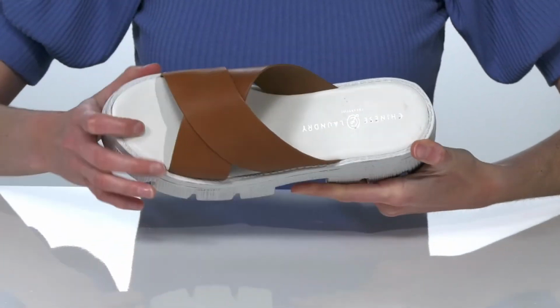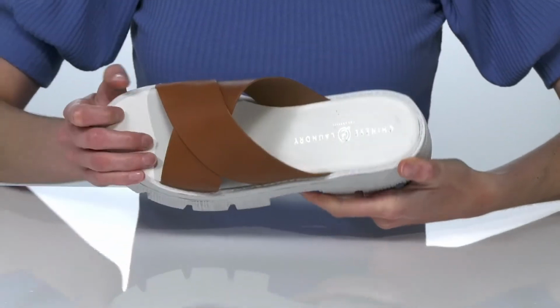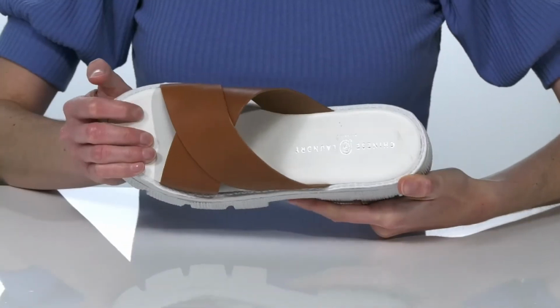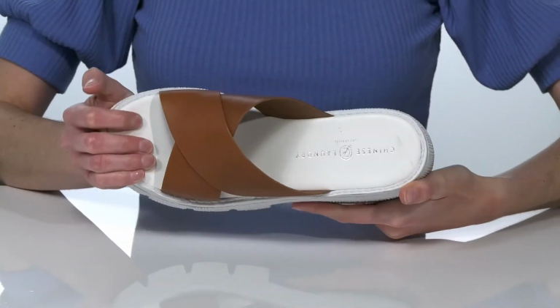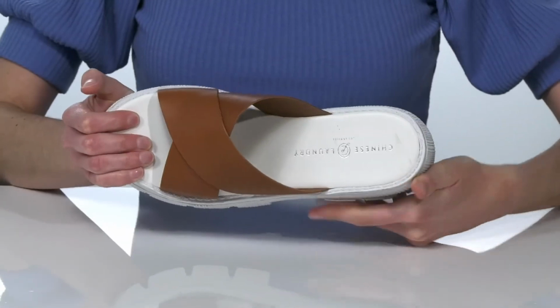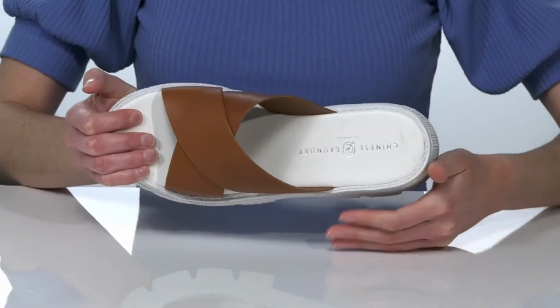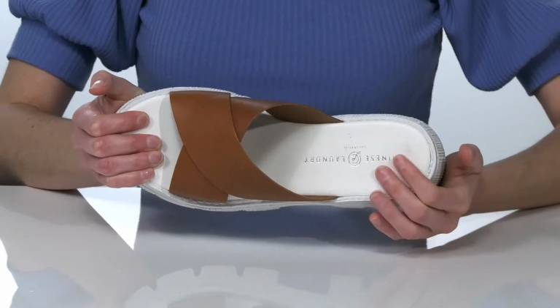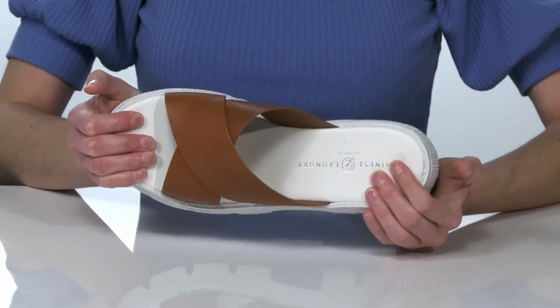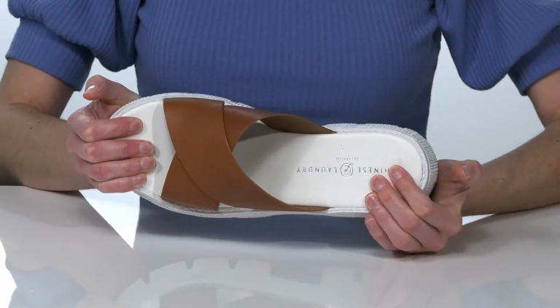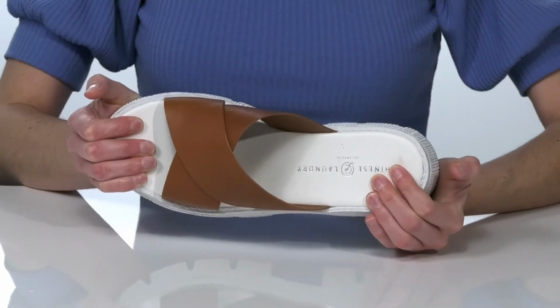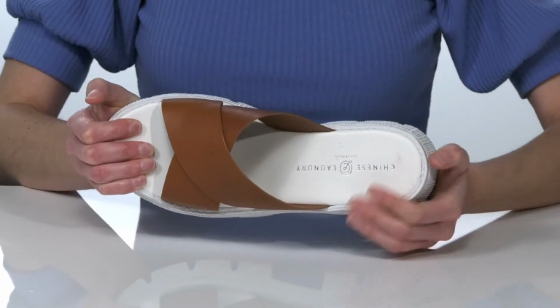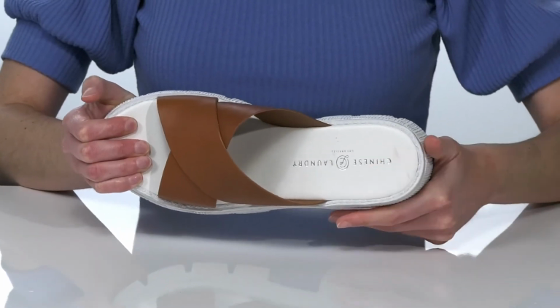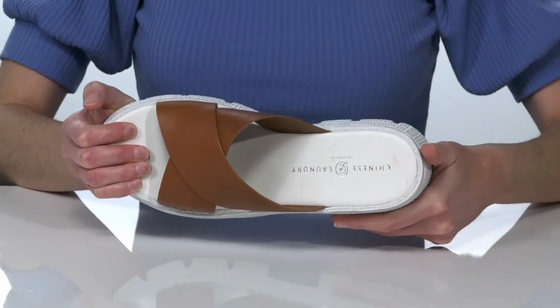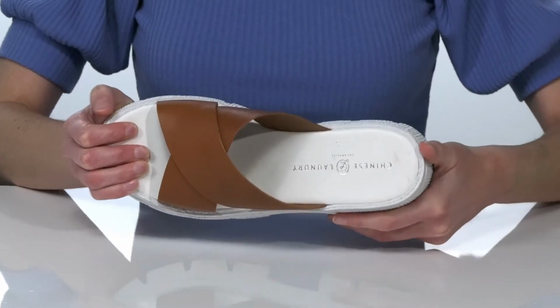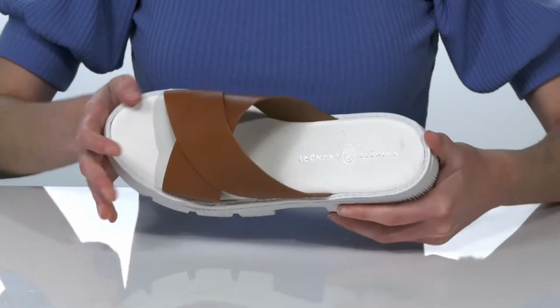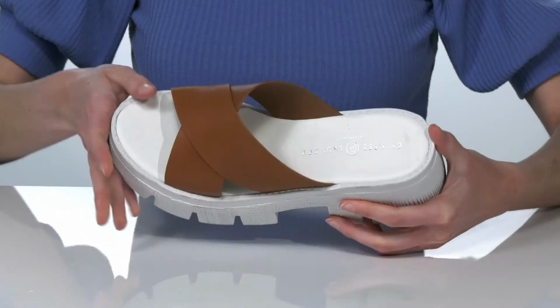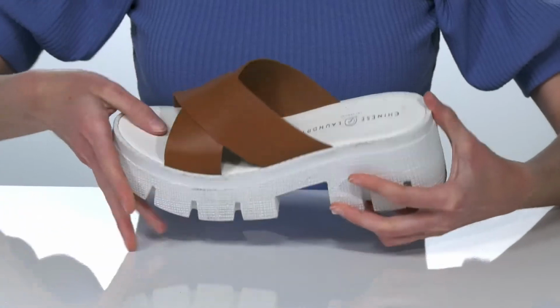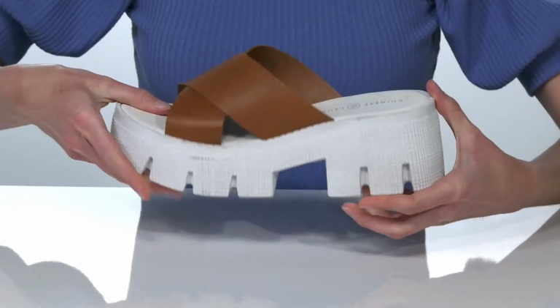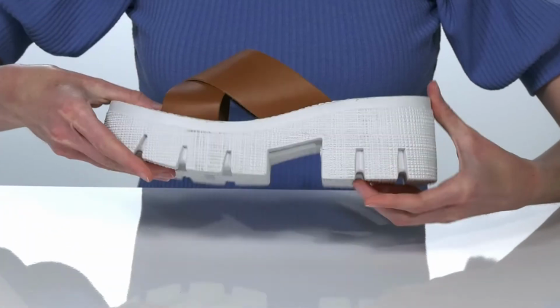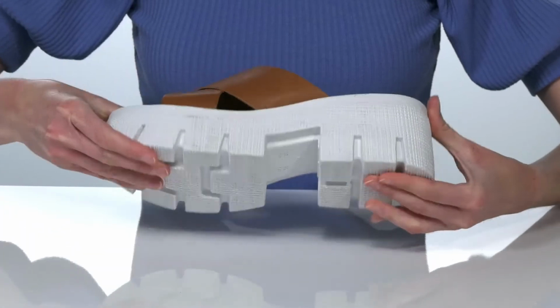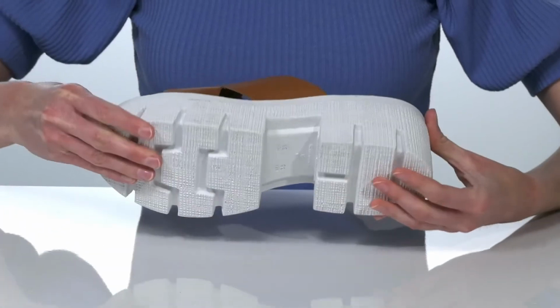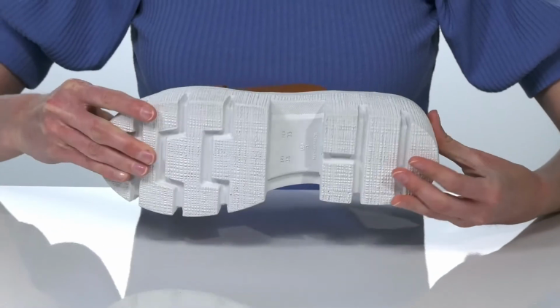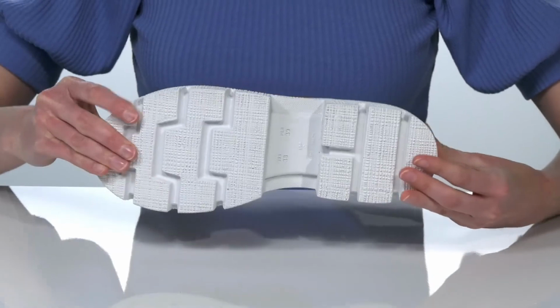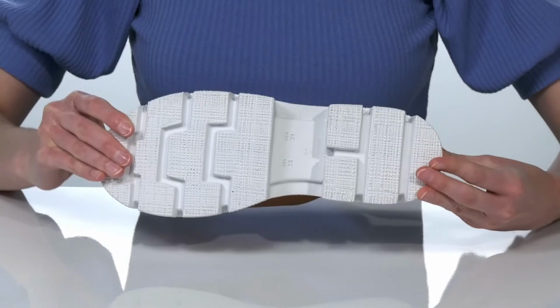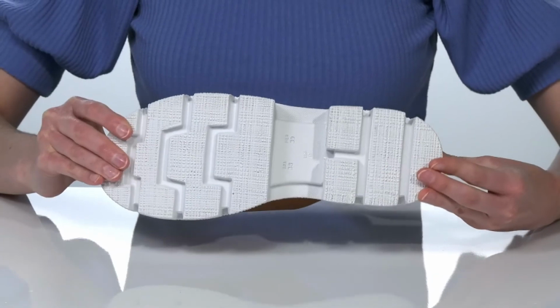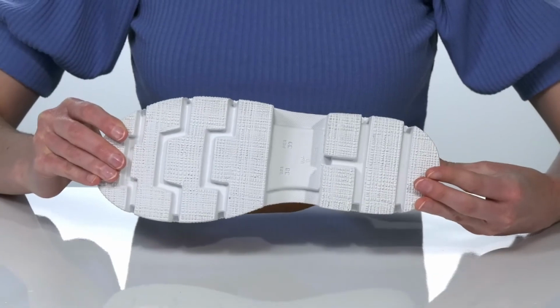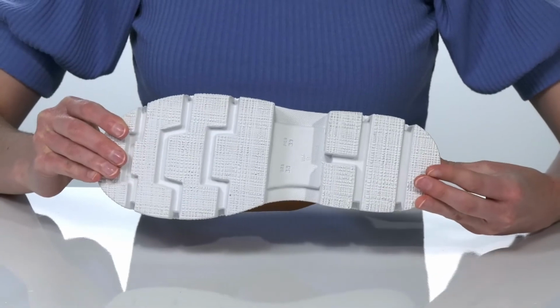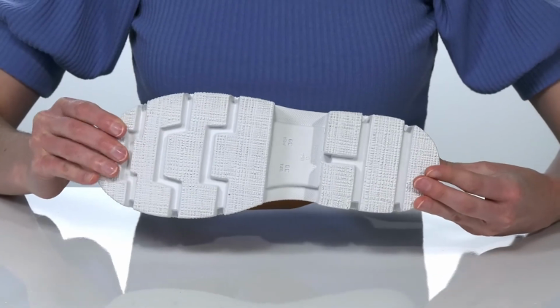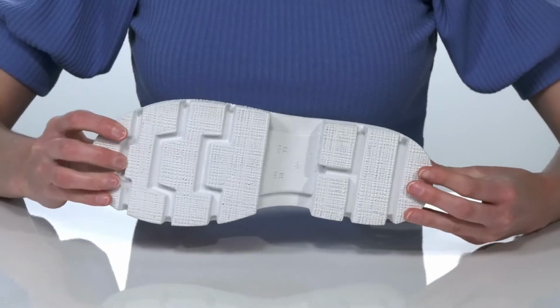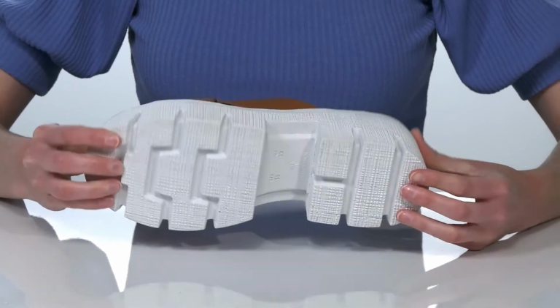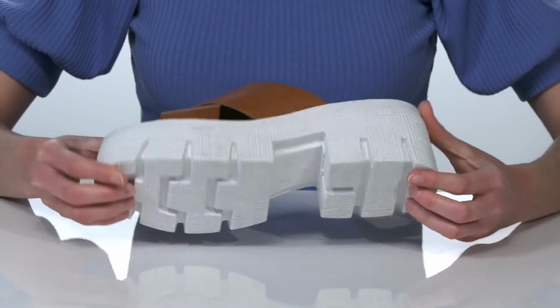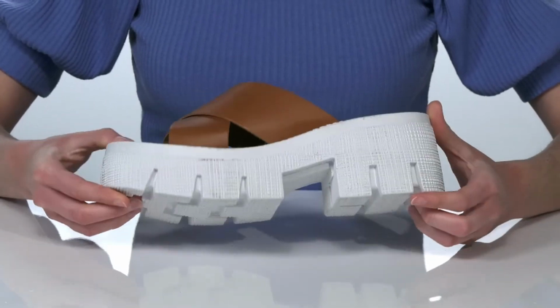Inside, the footbed is lightly cushioned for comfort, and it all sits on top of a textured outsole.